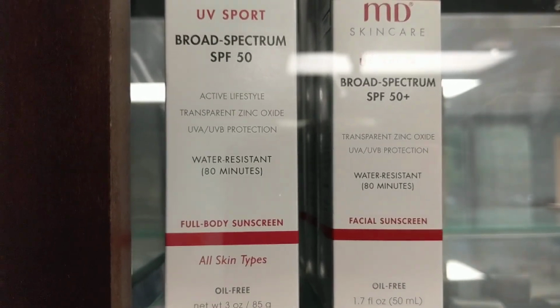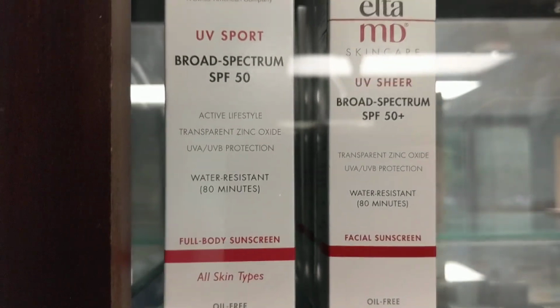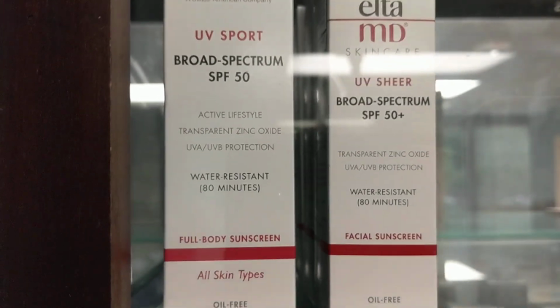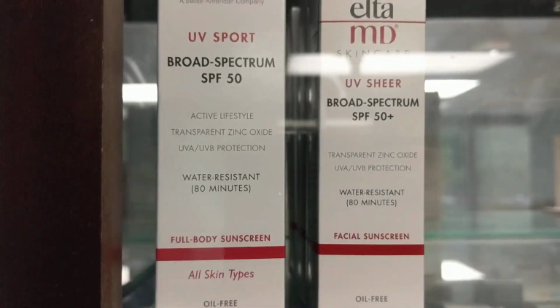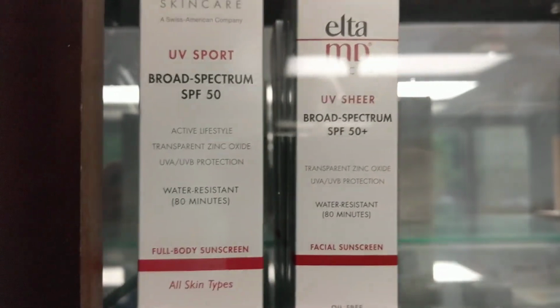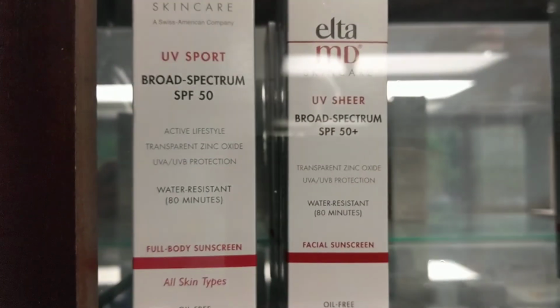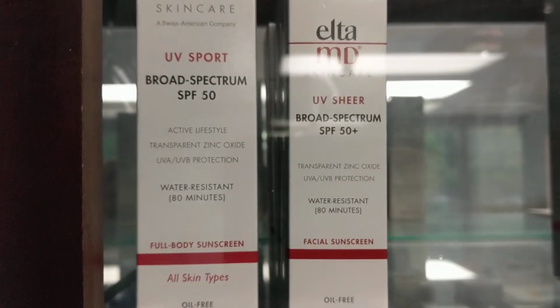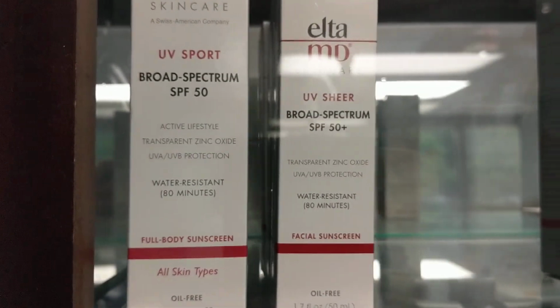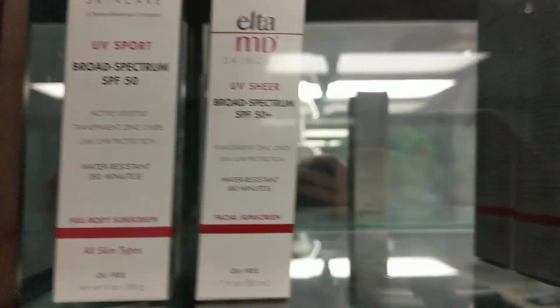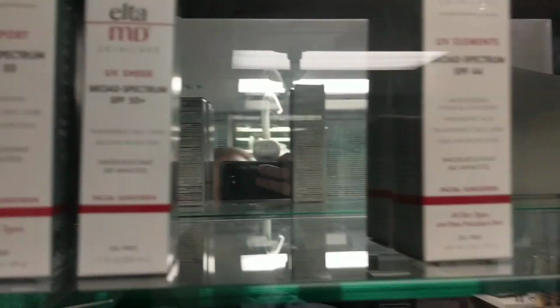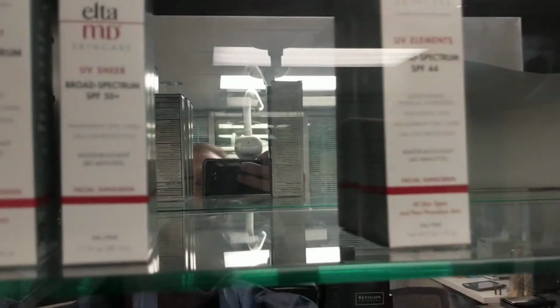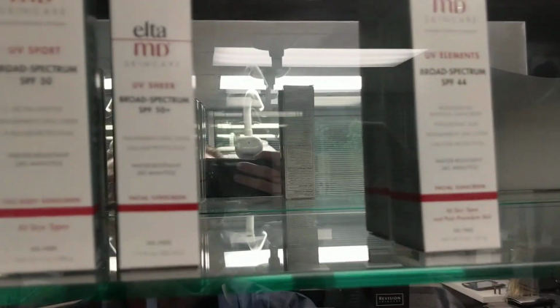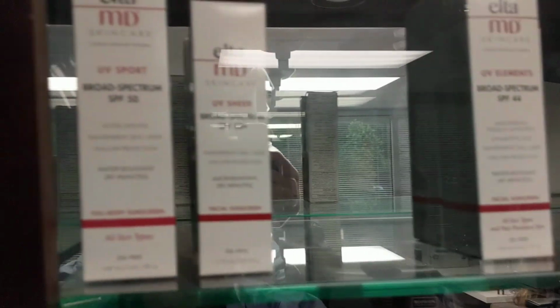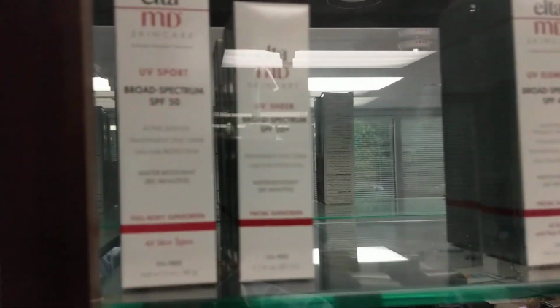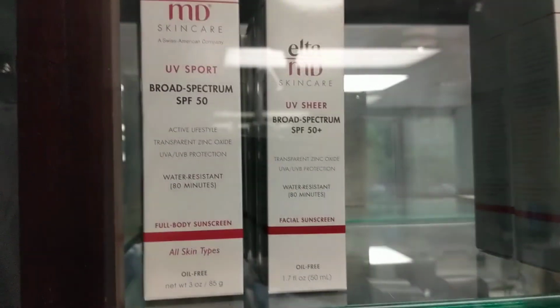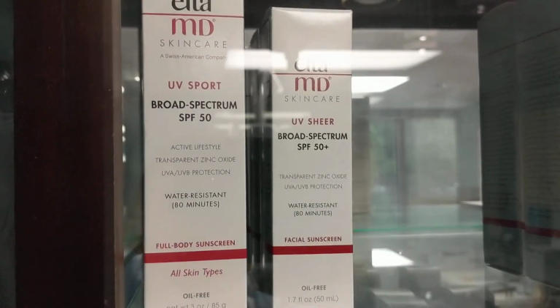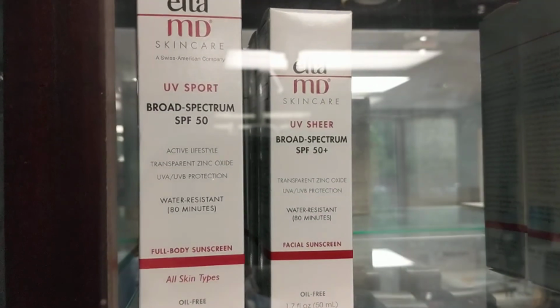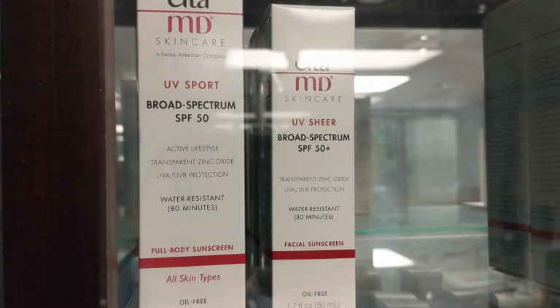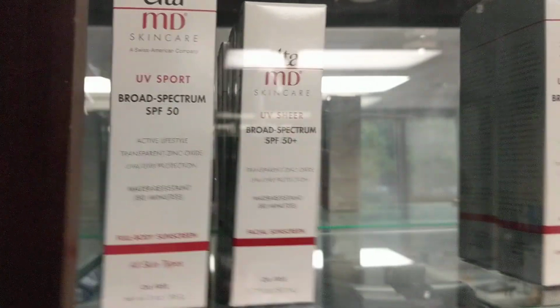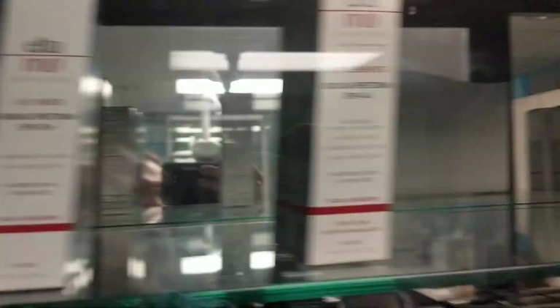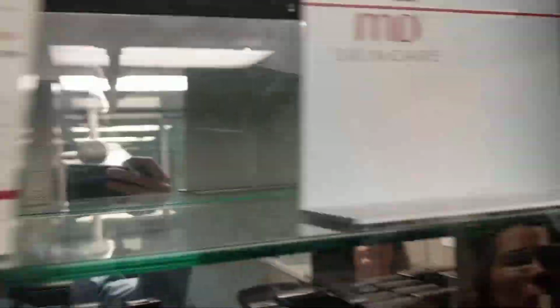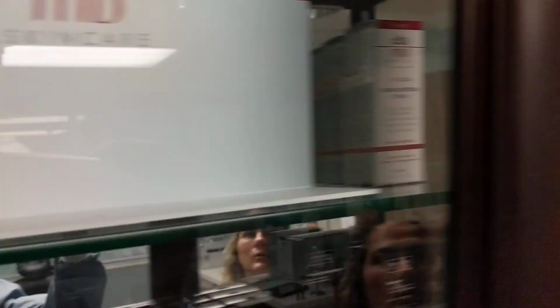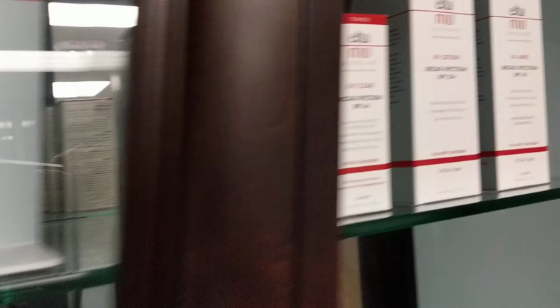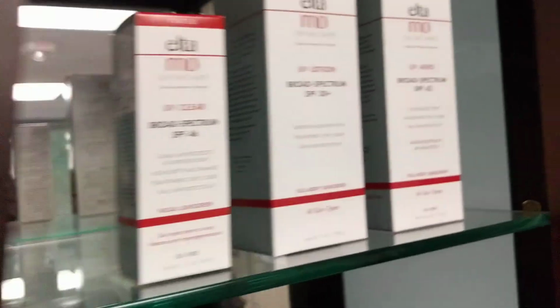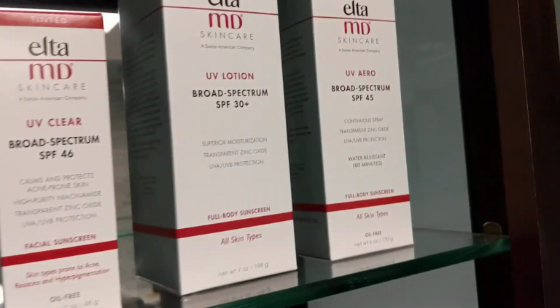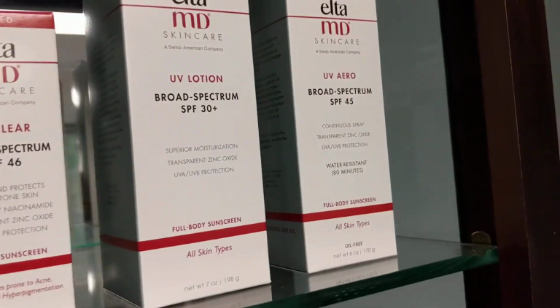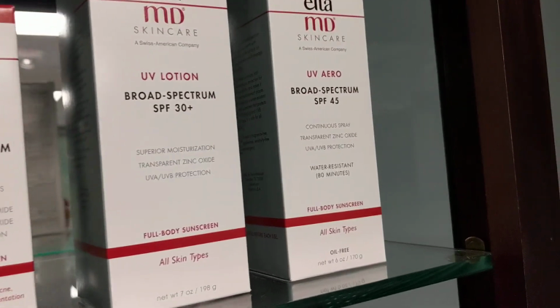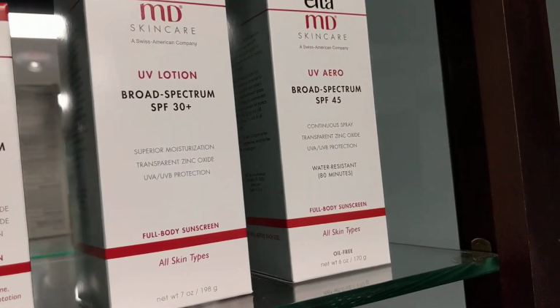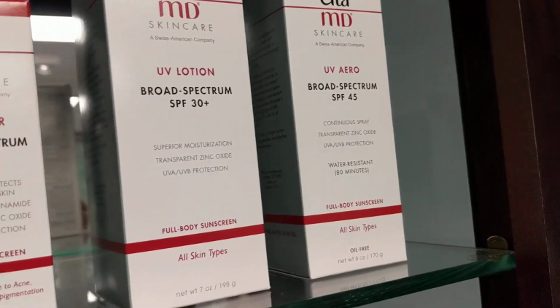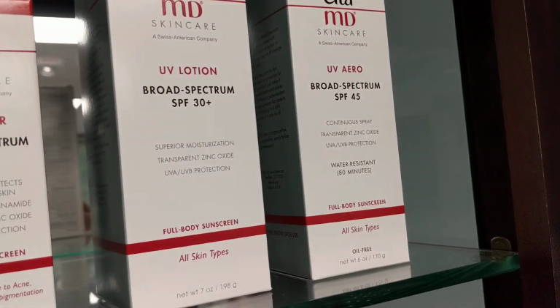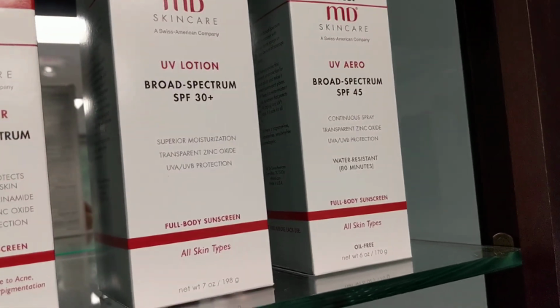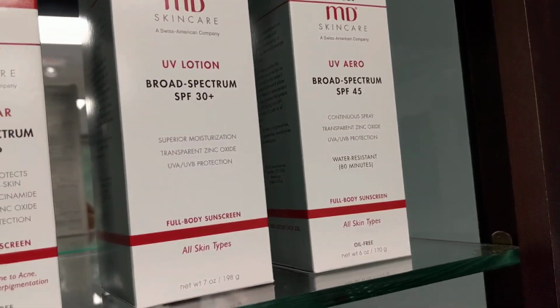So it's a better blocker? It's SPF 50 versus SPF 45.